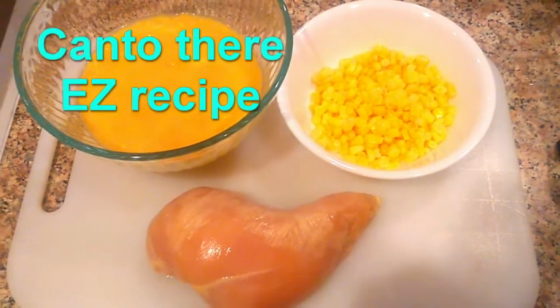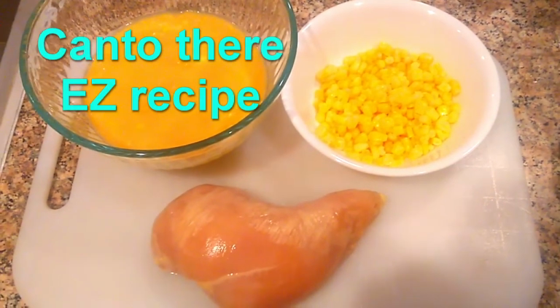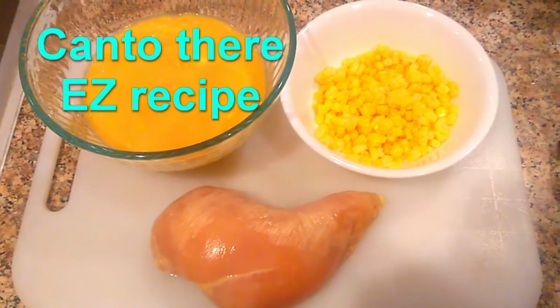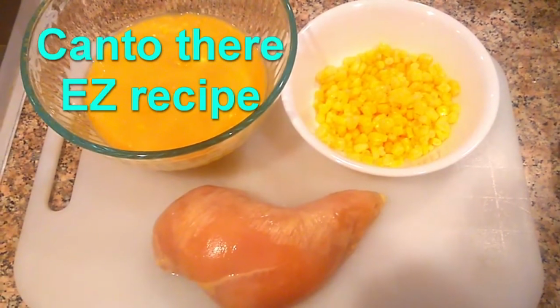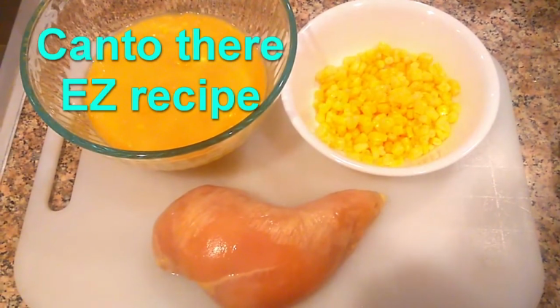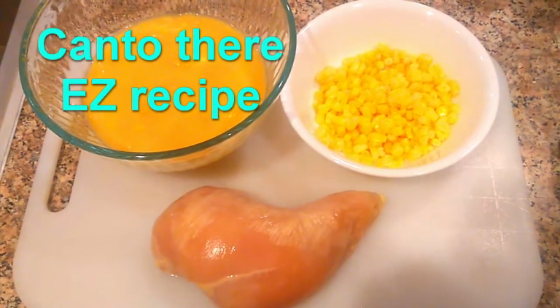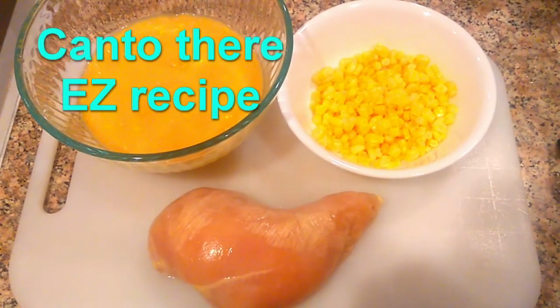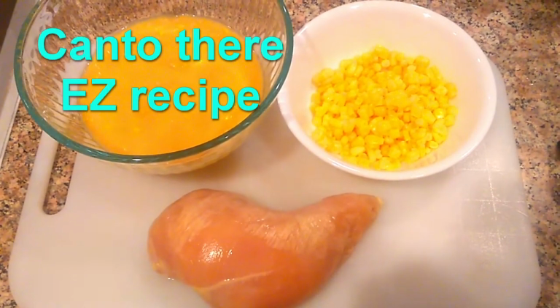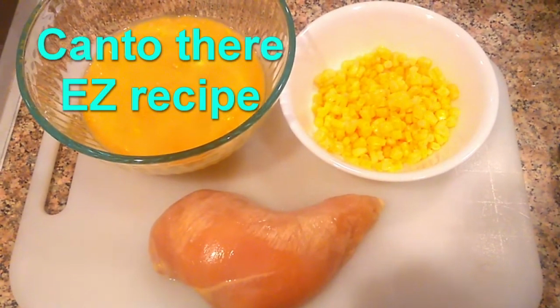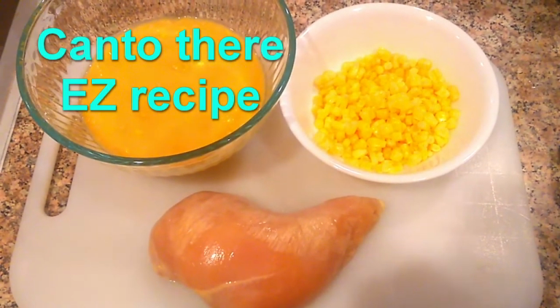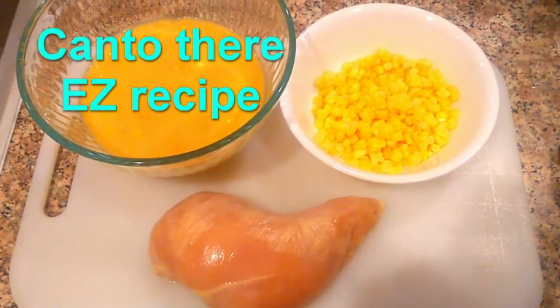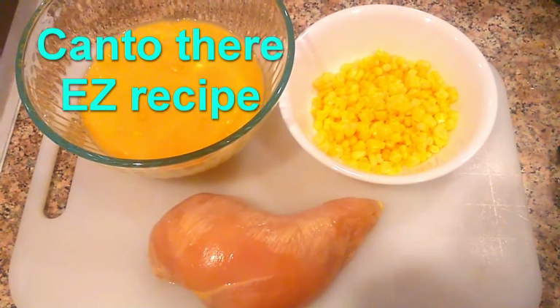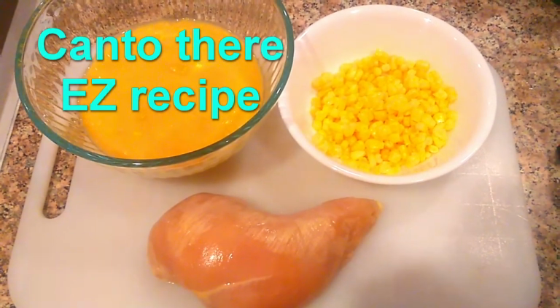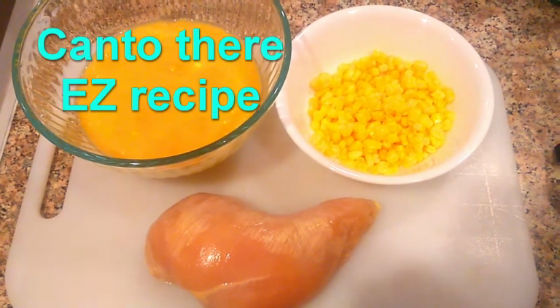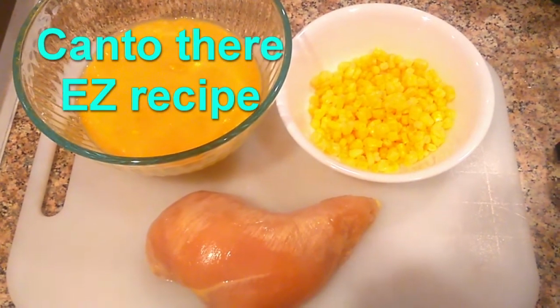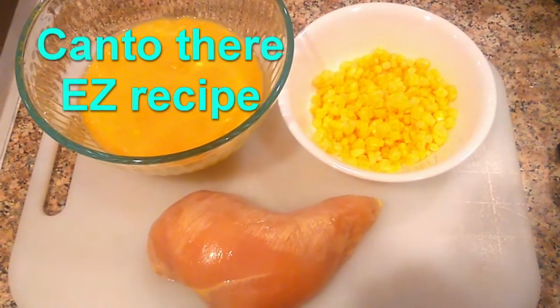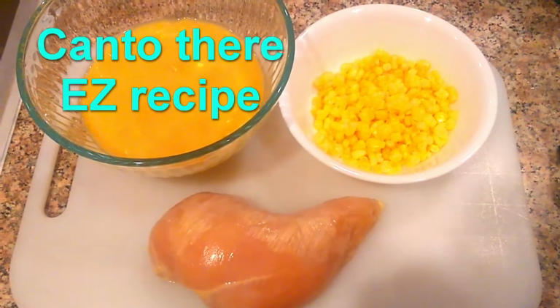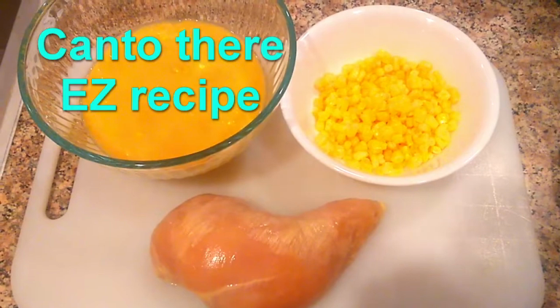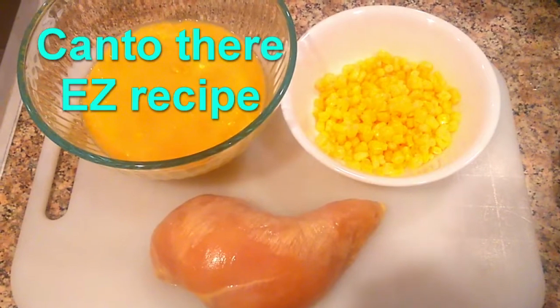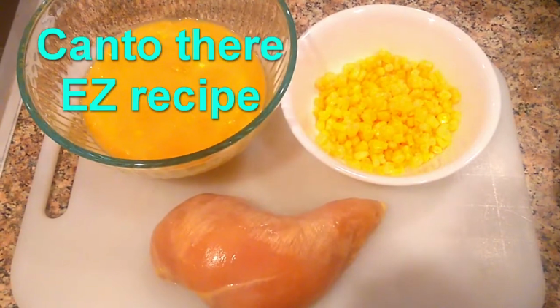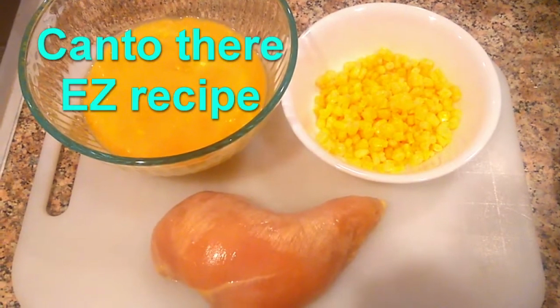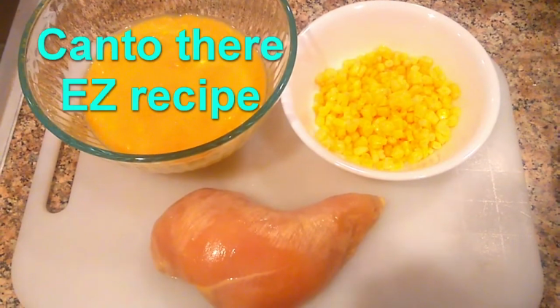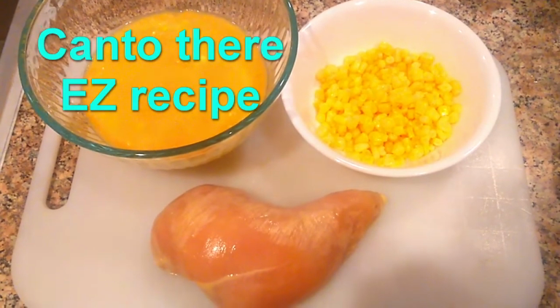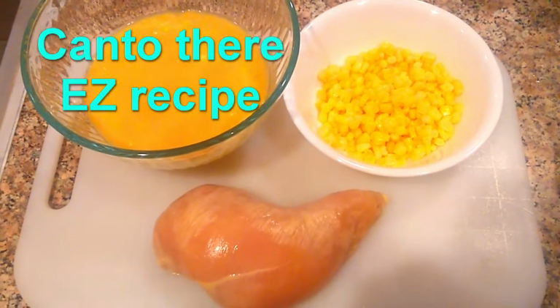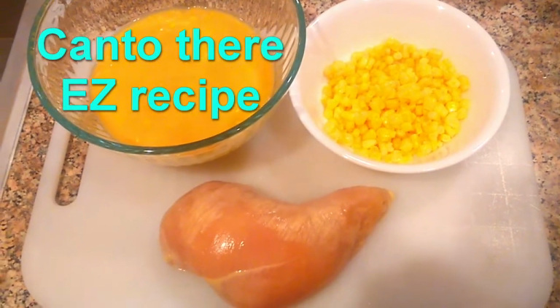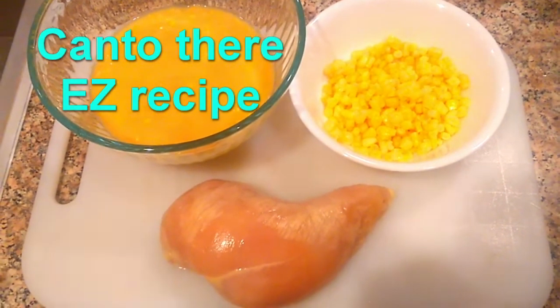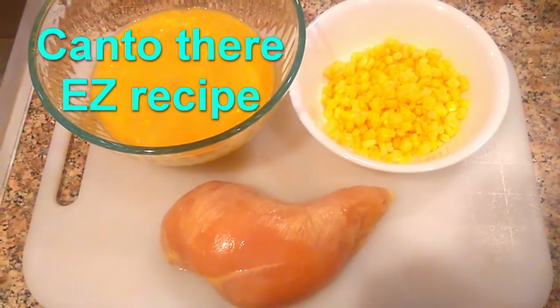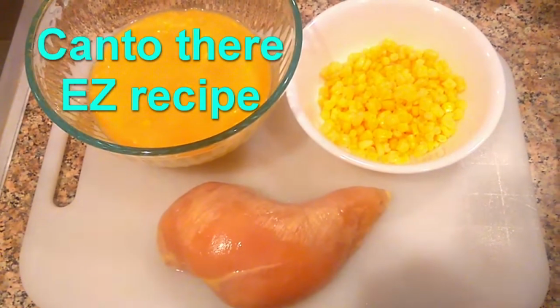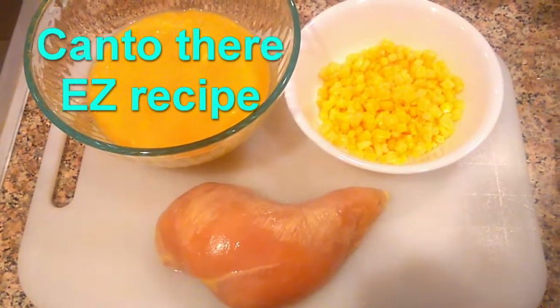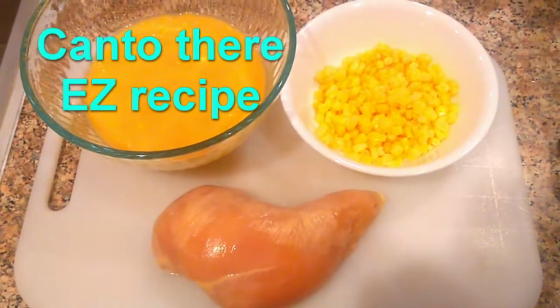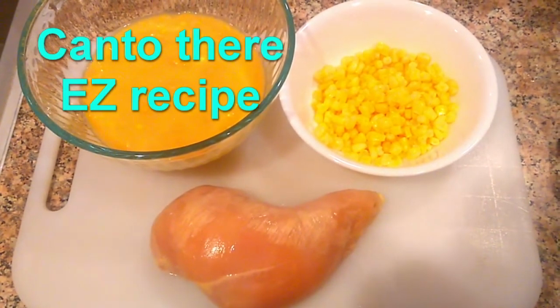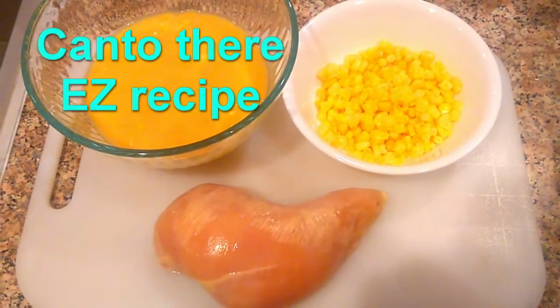These are the two main ingredients you're gonna get: corn and a piece of chicken.